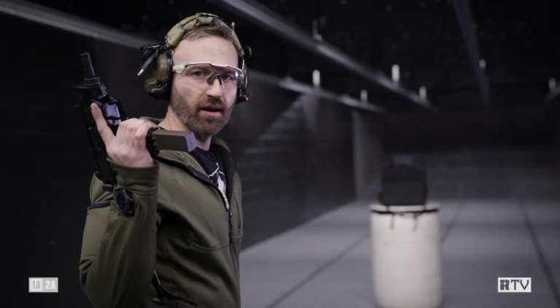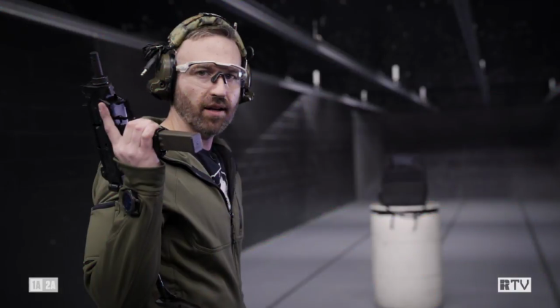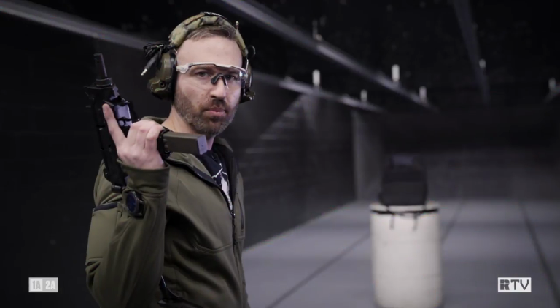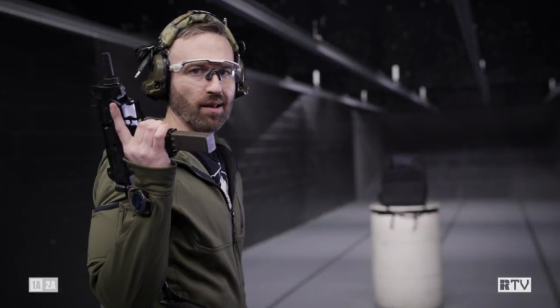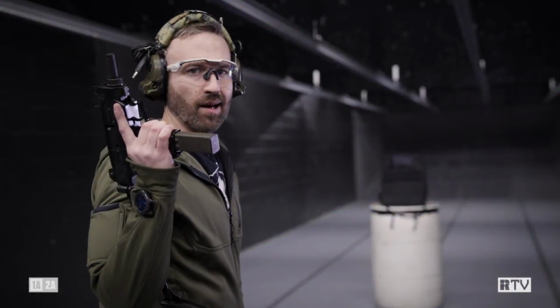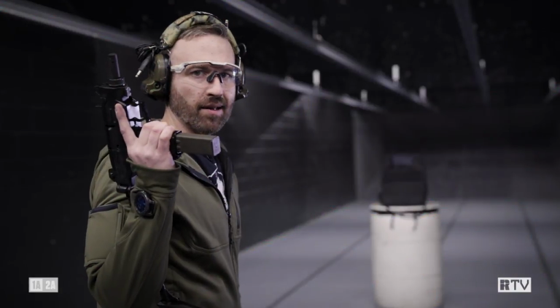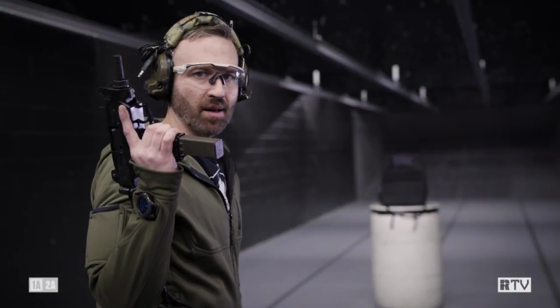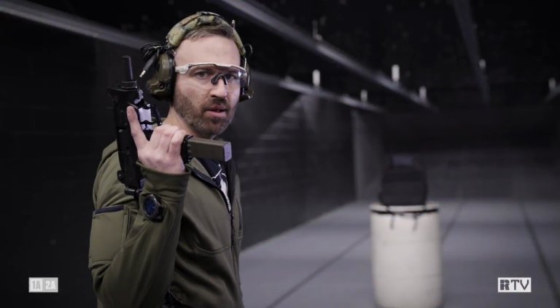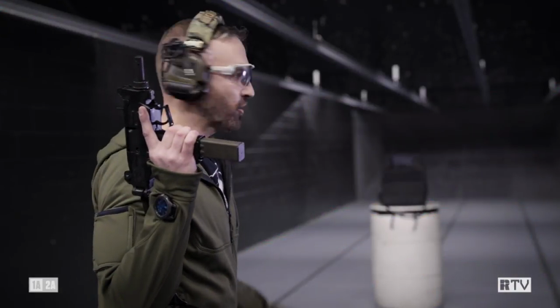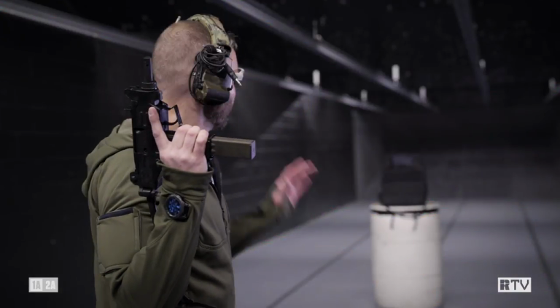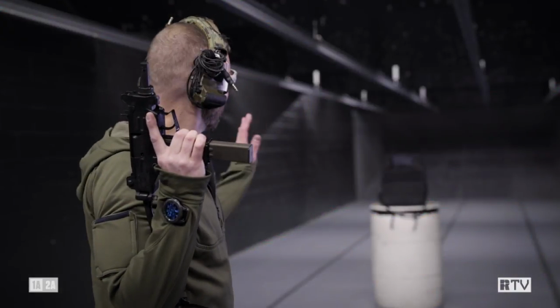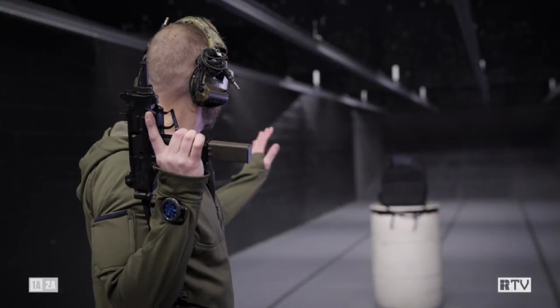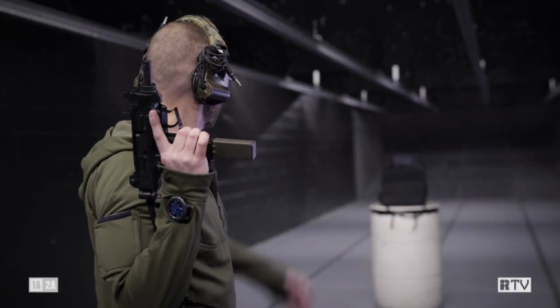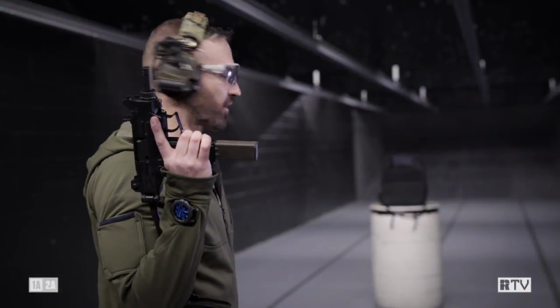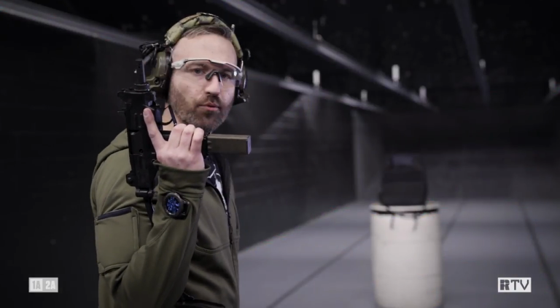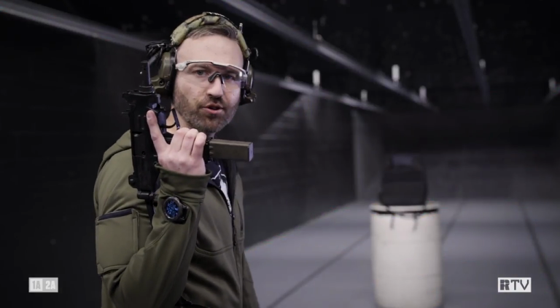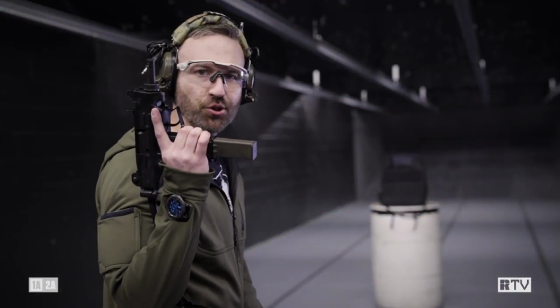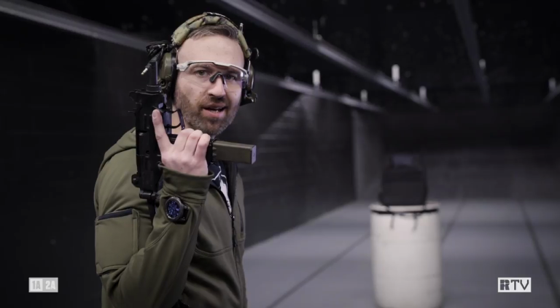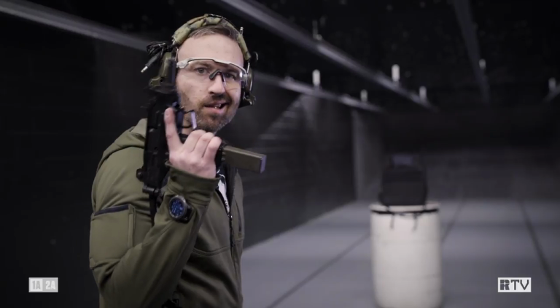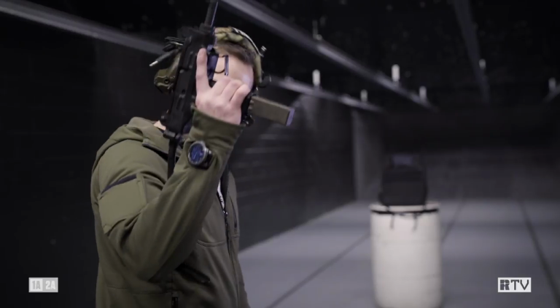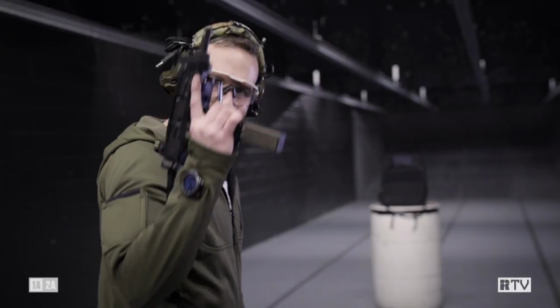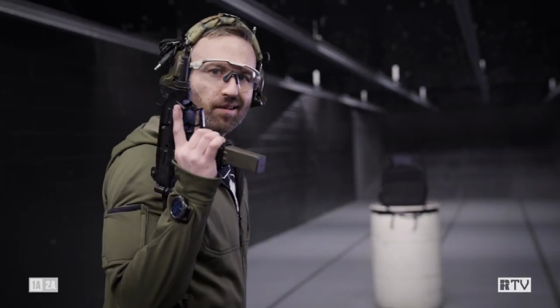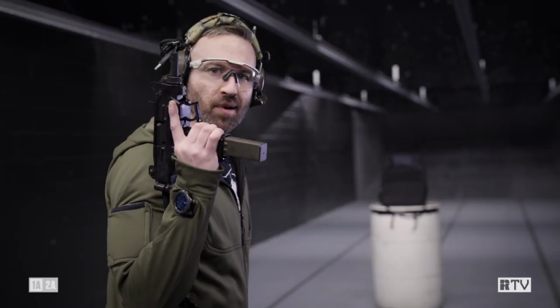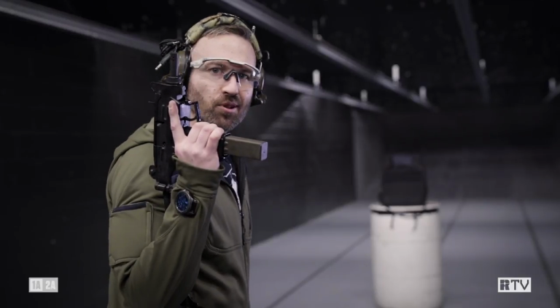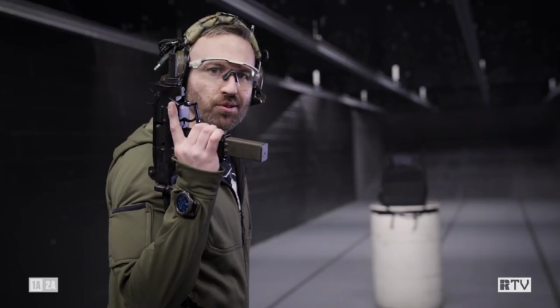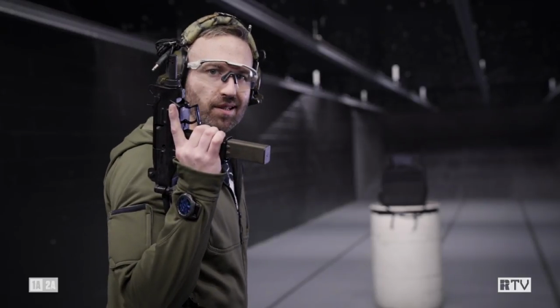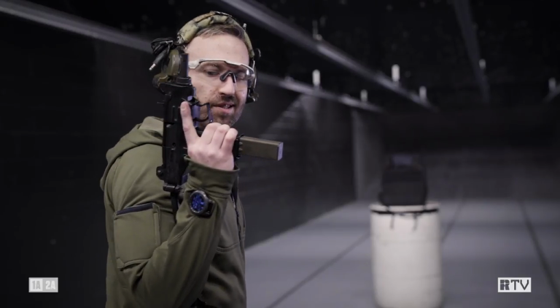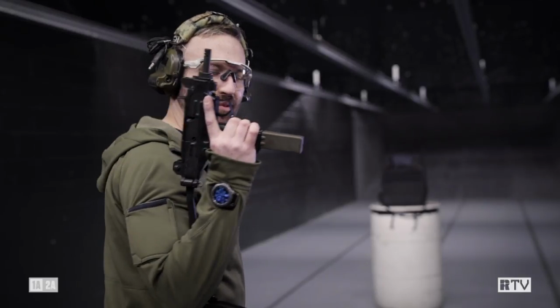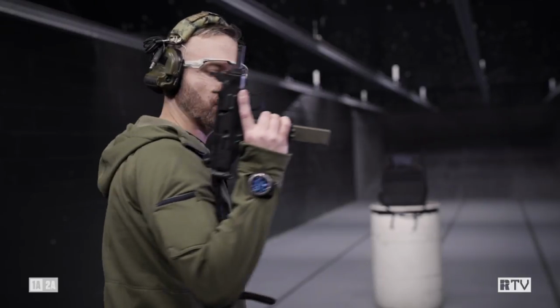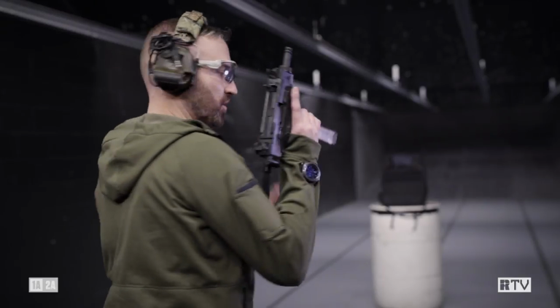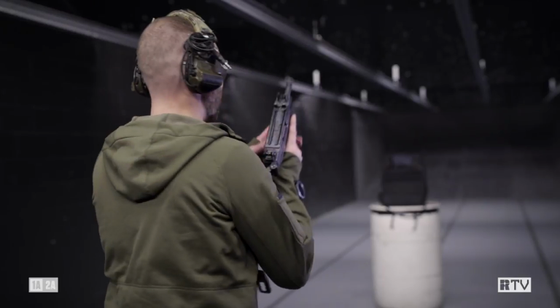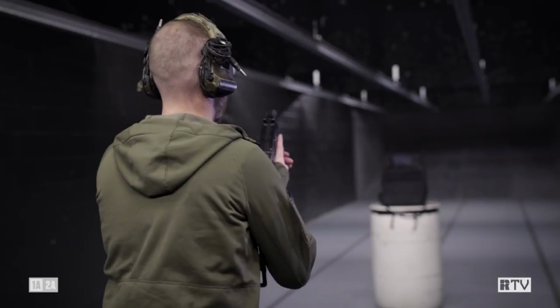If you wanna put a lot of nine millimeter, at least in the general area of what you're shooting at, then Micro Uzi — accept no substitutes.